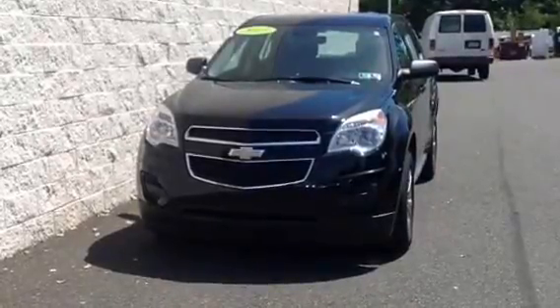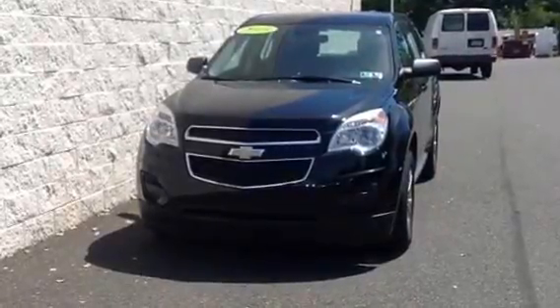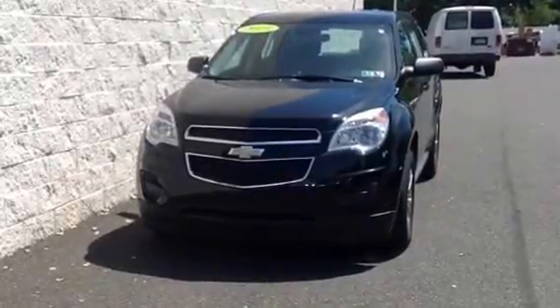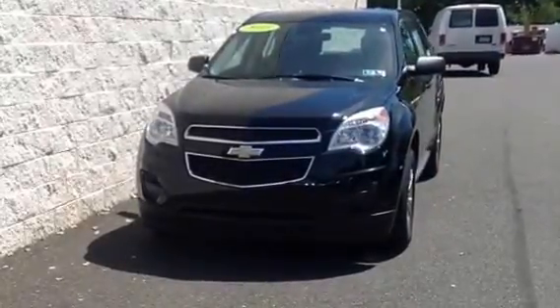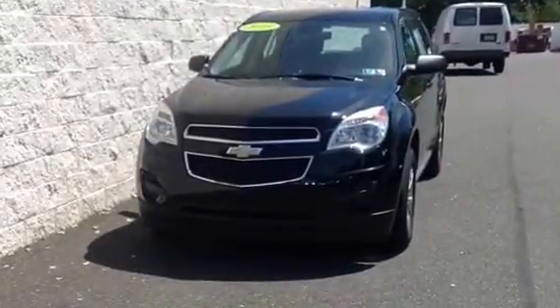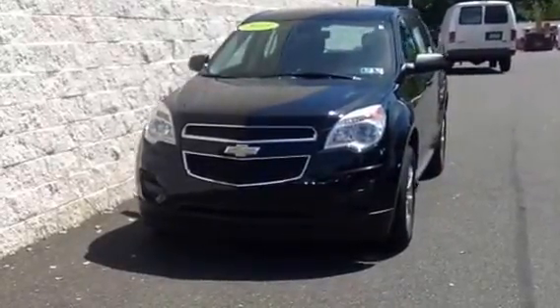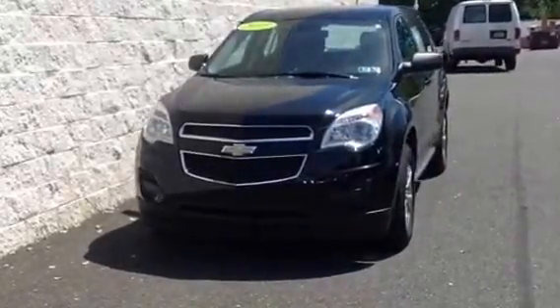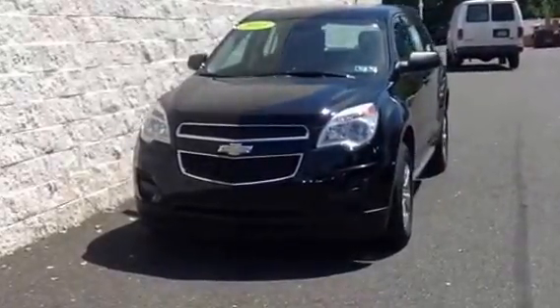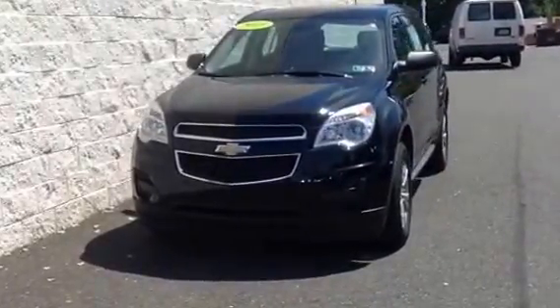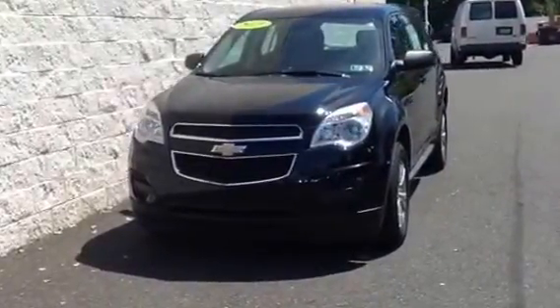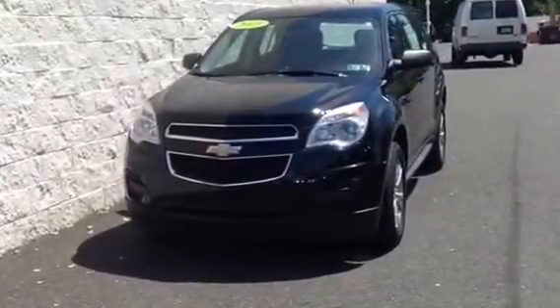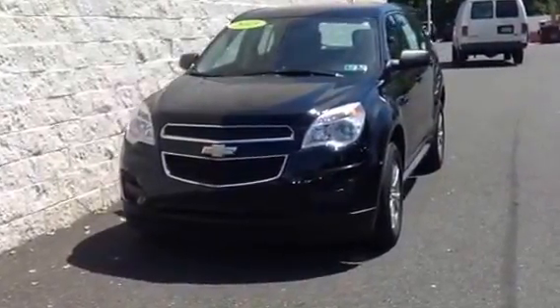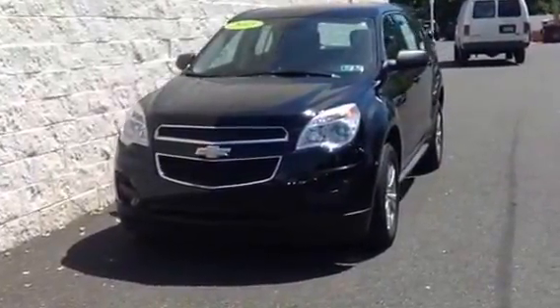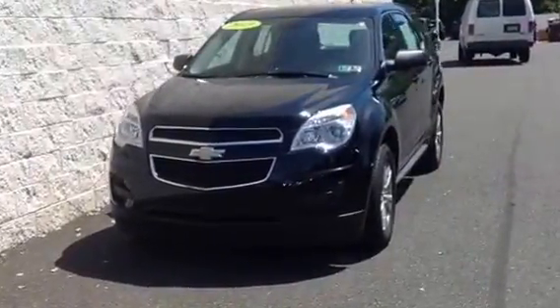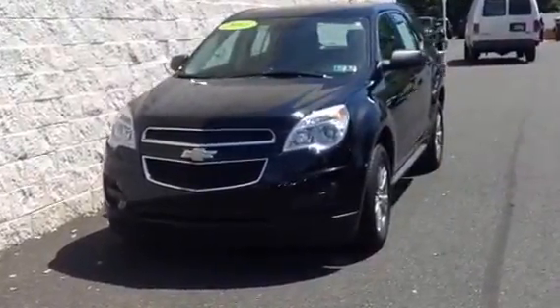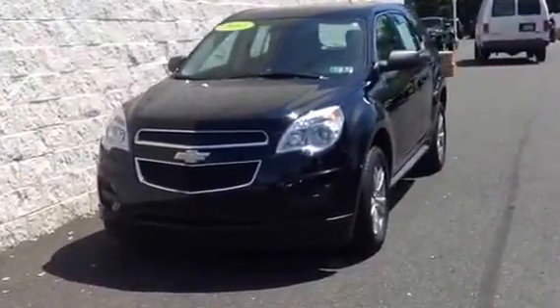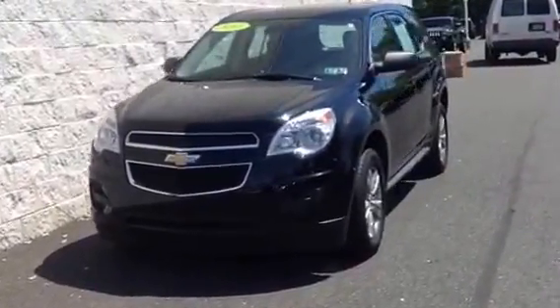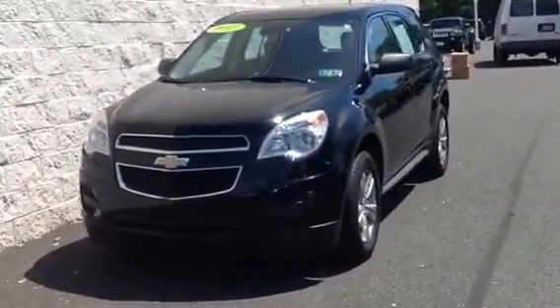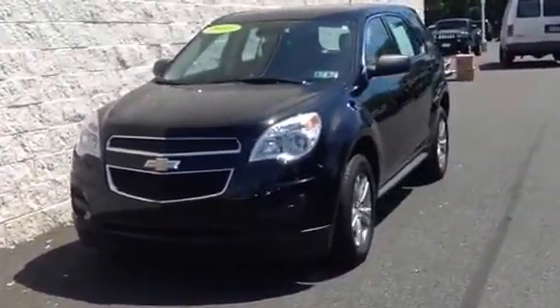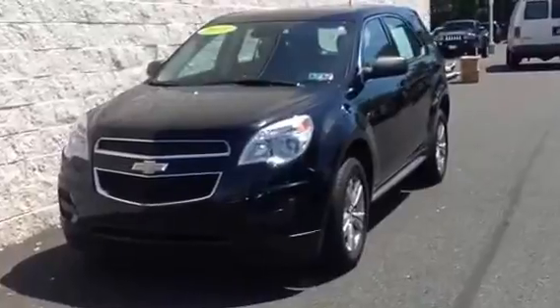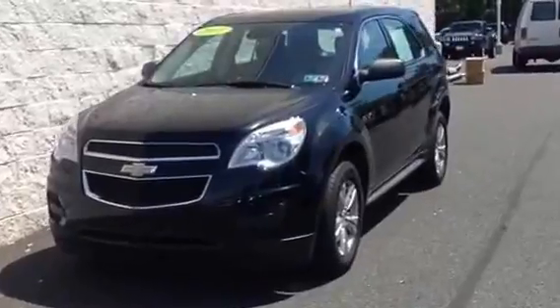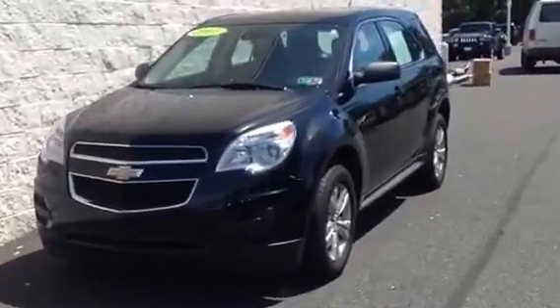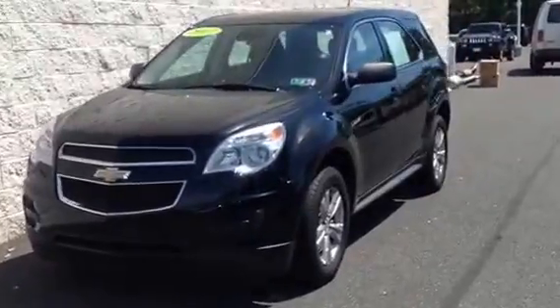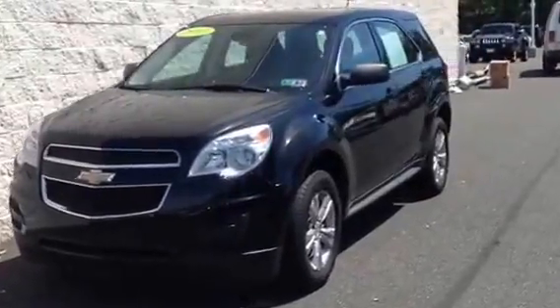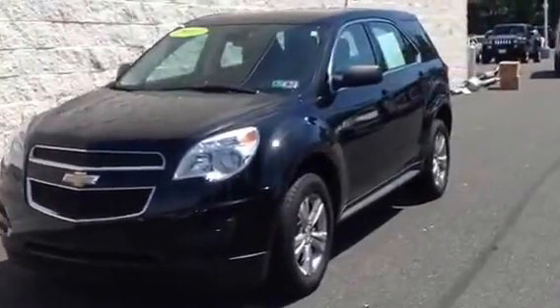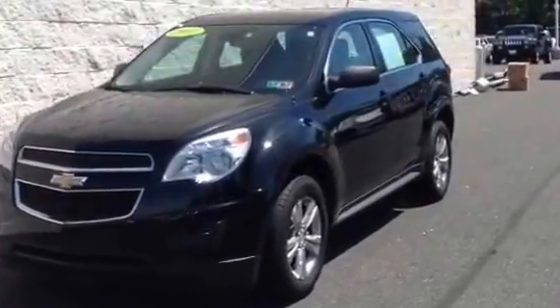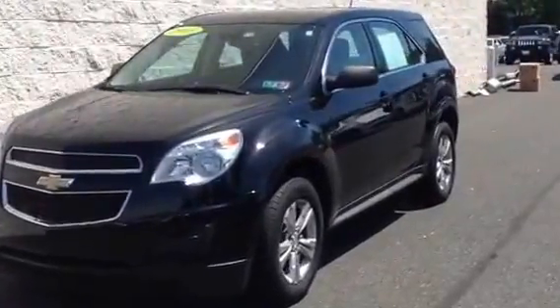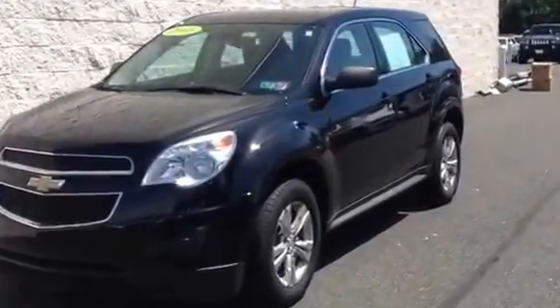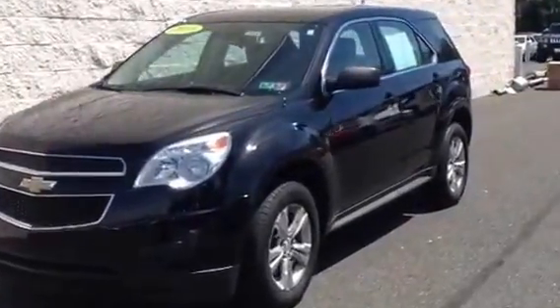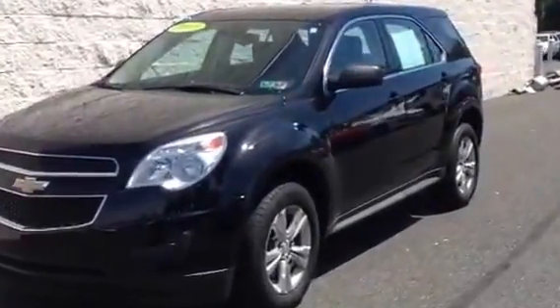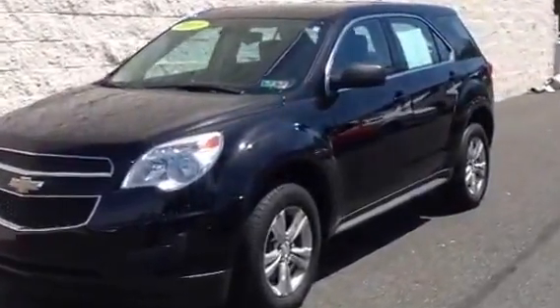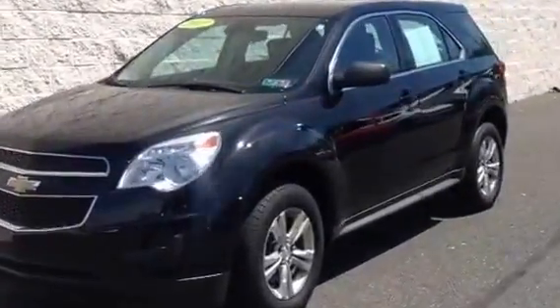Hi Nicole, my name is Jake Levitt and I work at Sioka Chevy. I'll be helping you out this evening when you come to look at the 2013 Chevy Equinox.